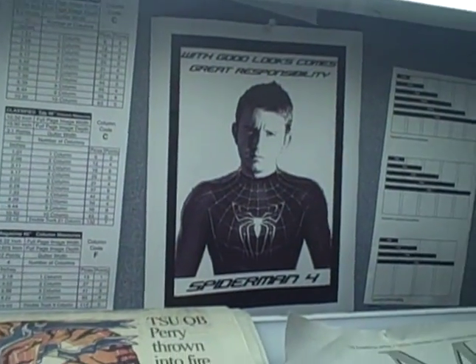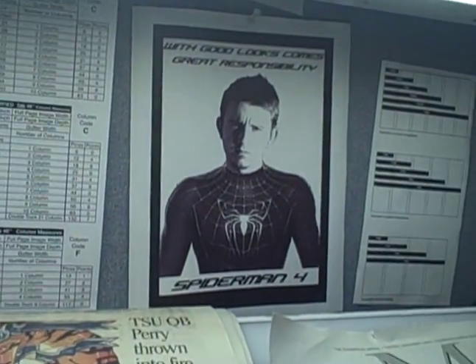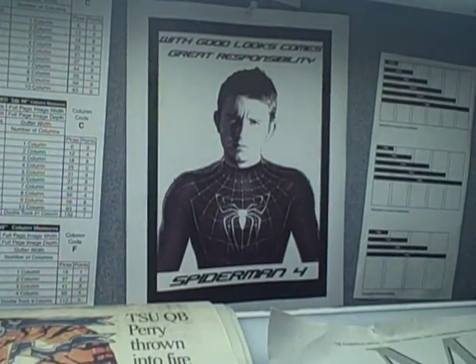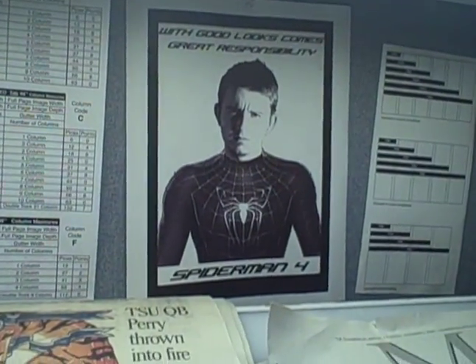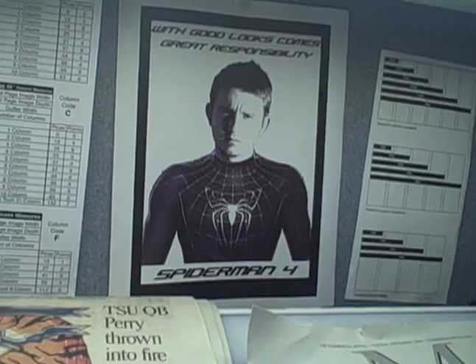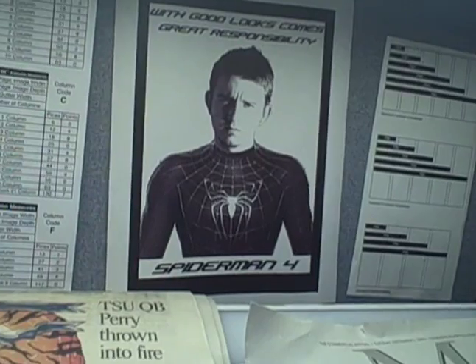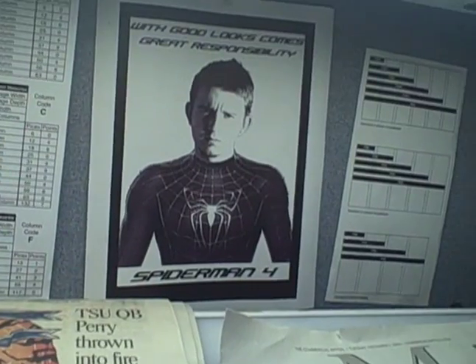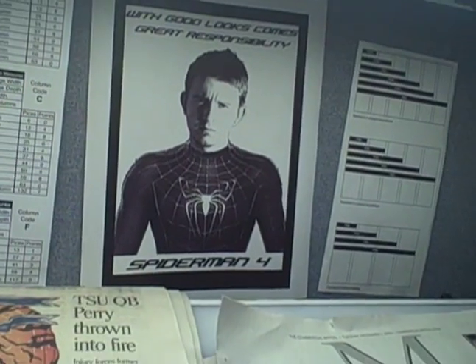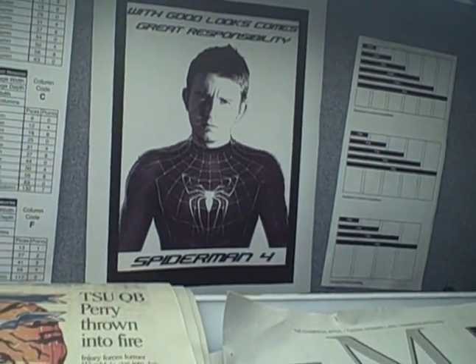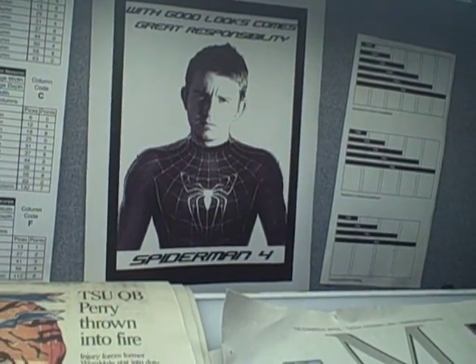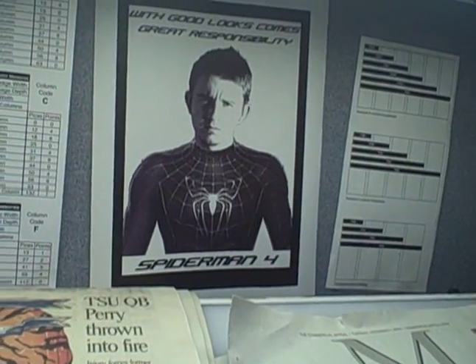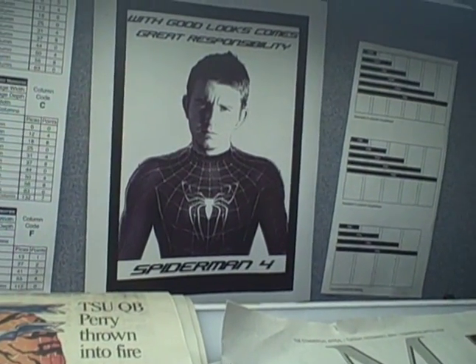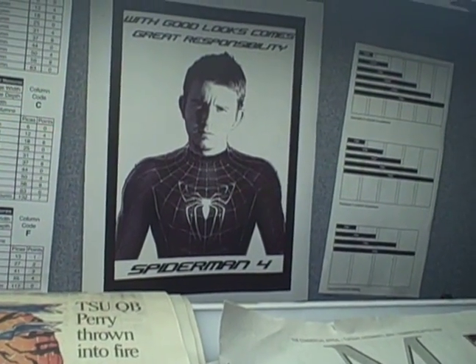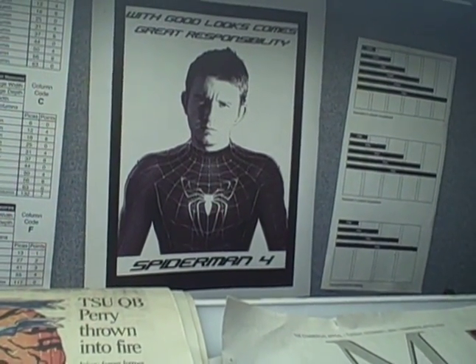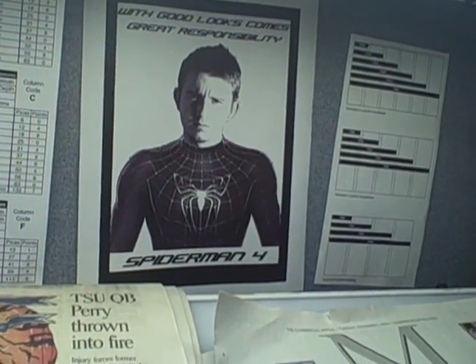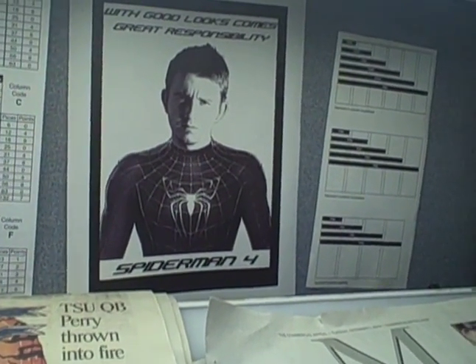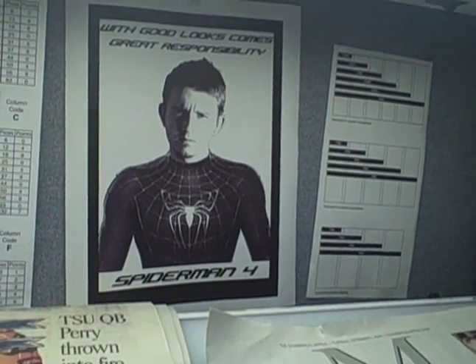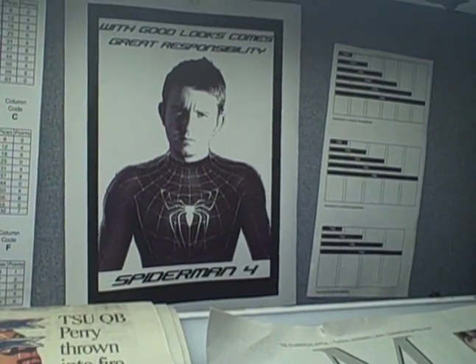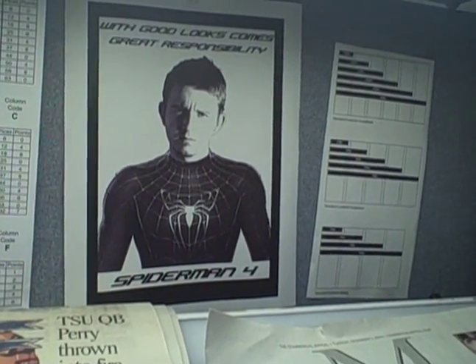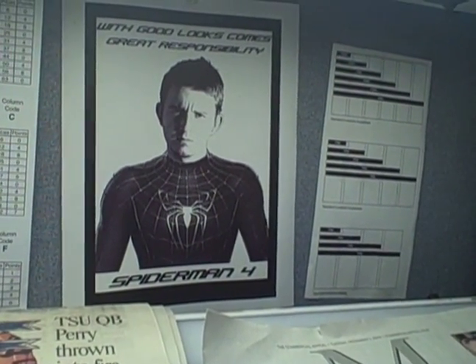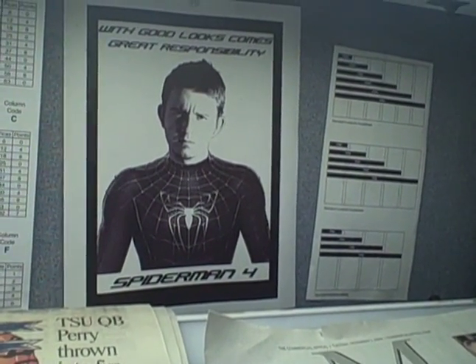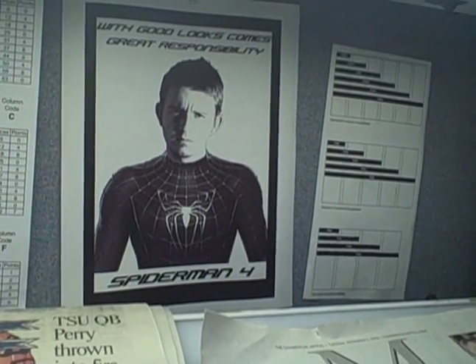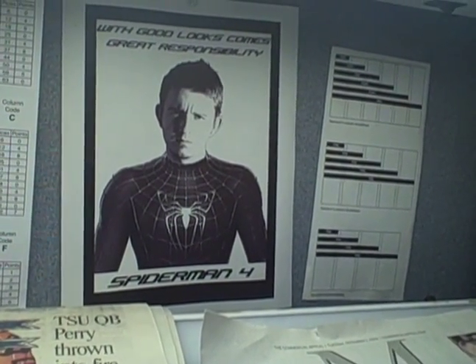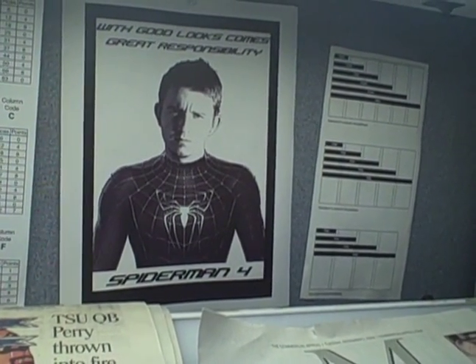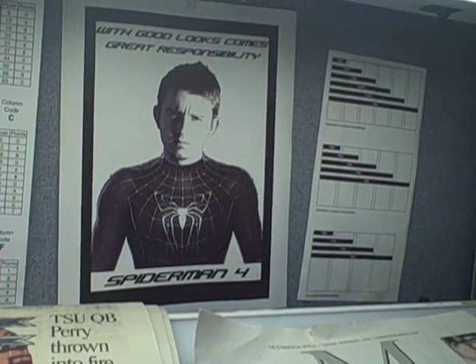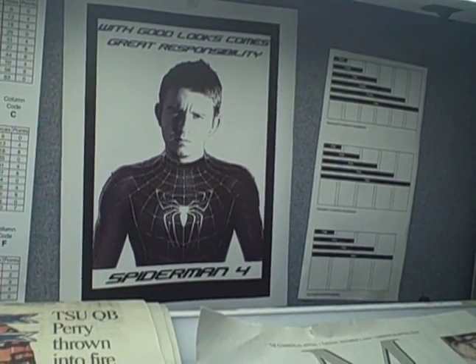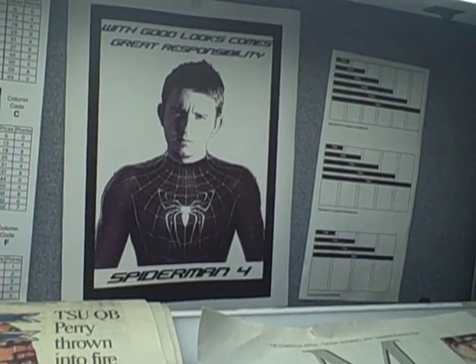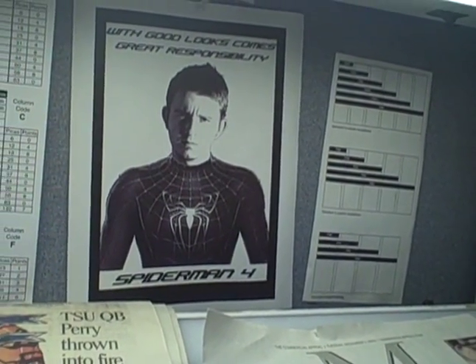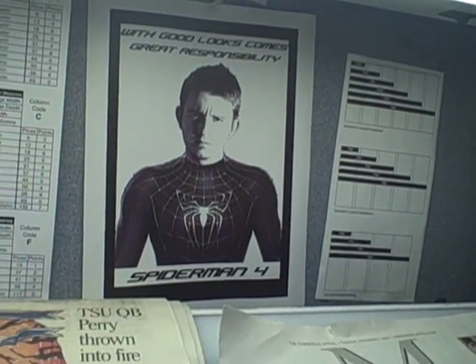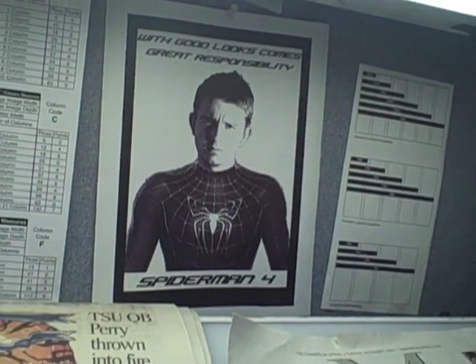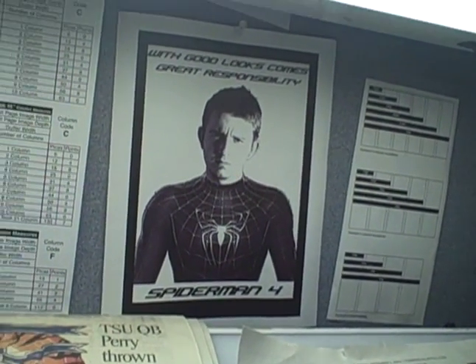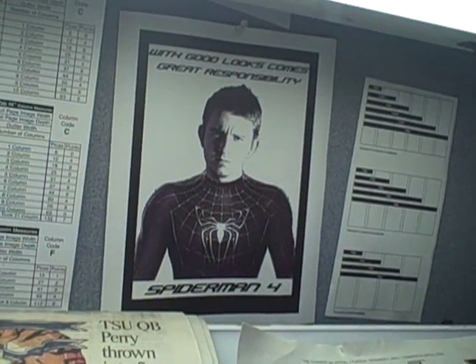They're supposed to communicate a point, basically. I didn't know you were slated for the next Spider-Man. I am, actually — I'm supposed to keep that quiet.